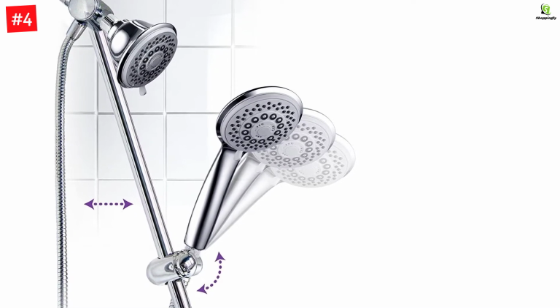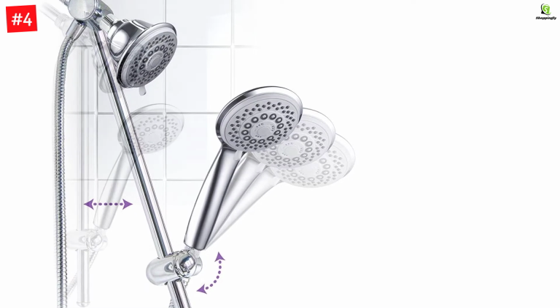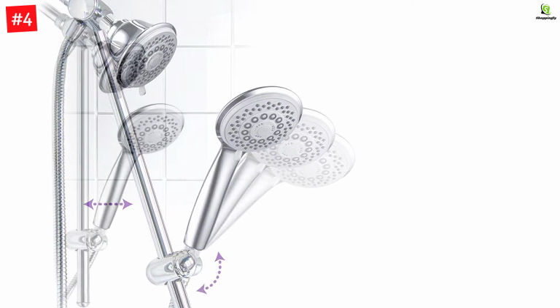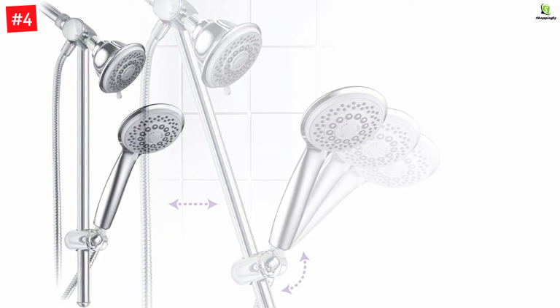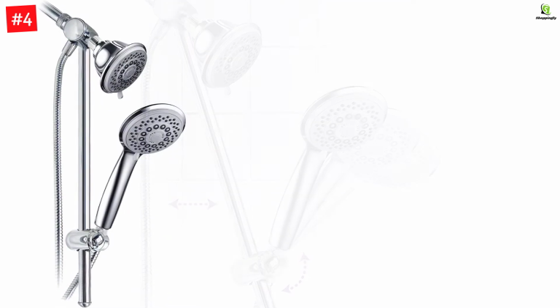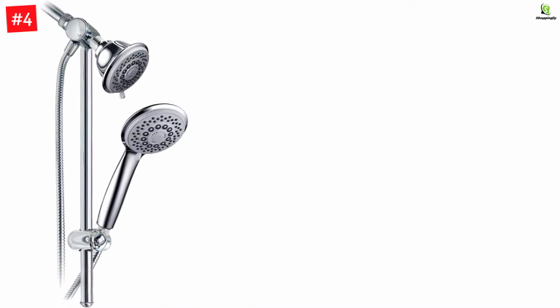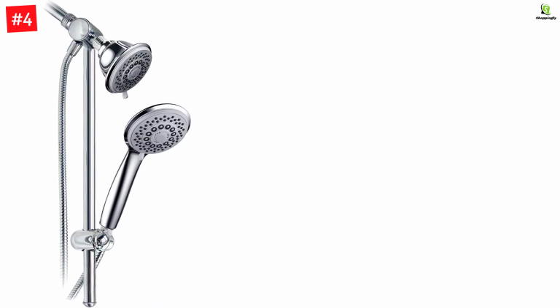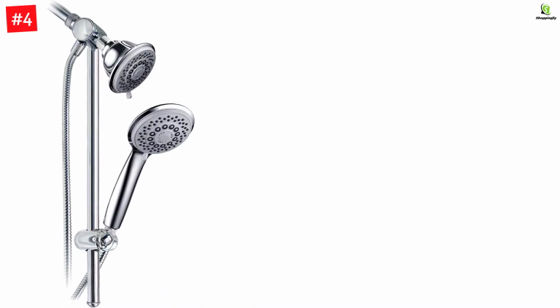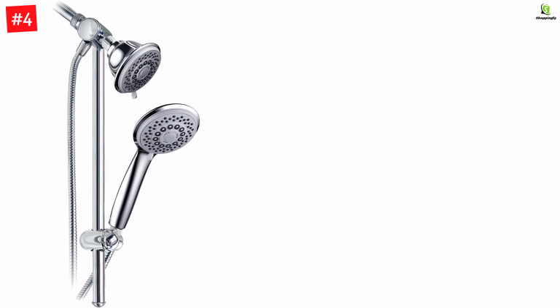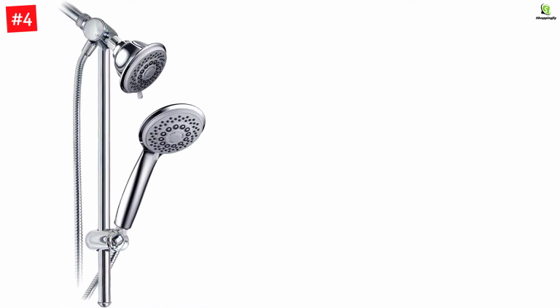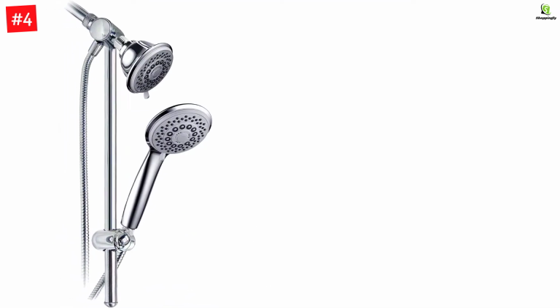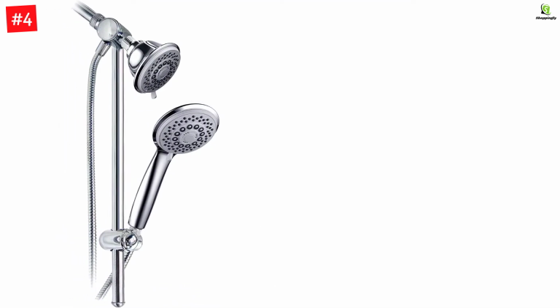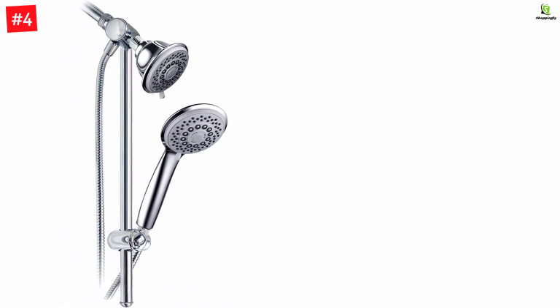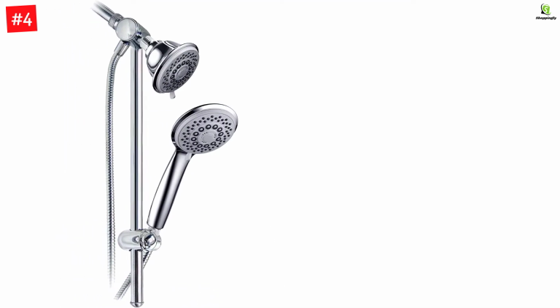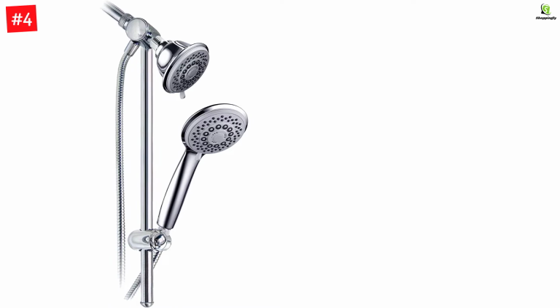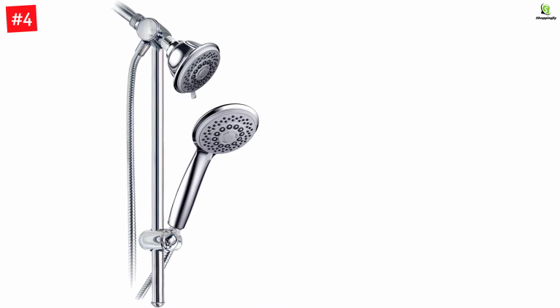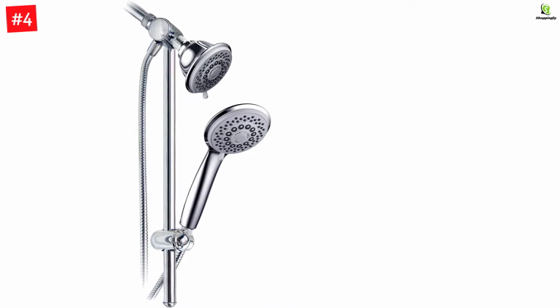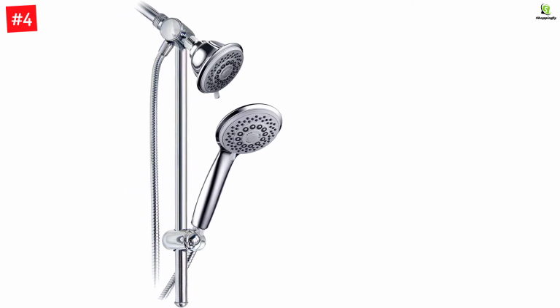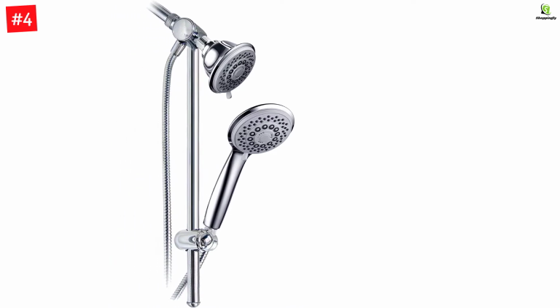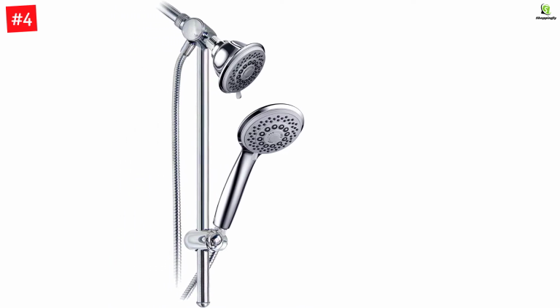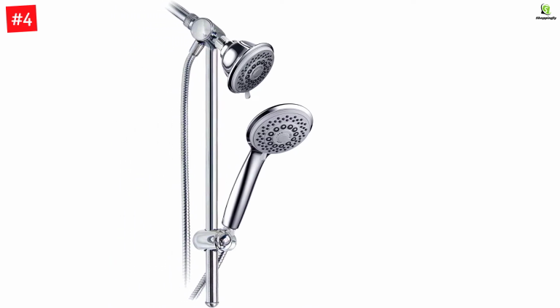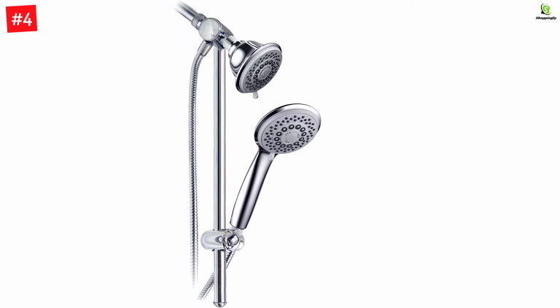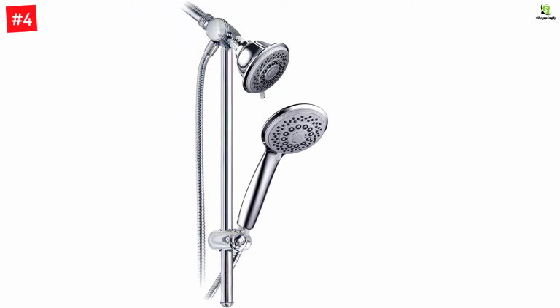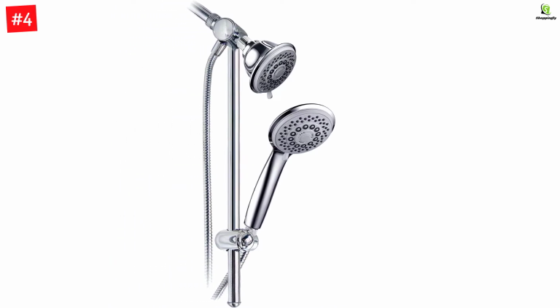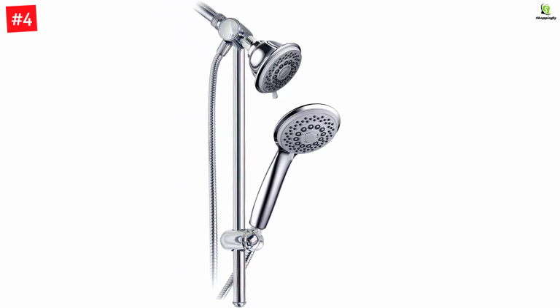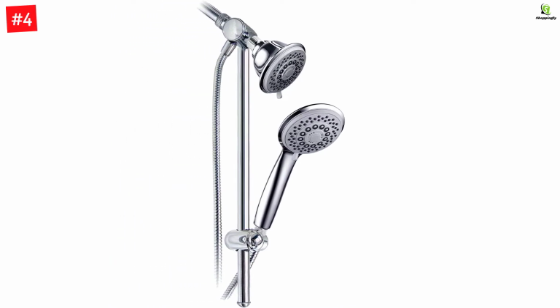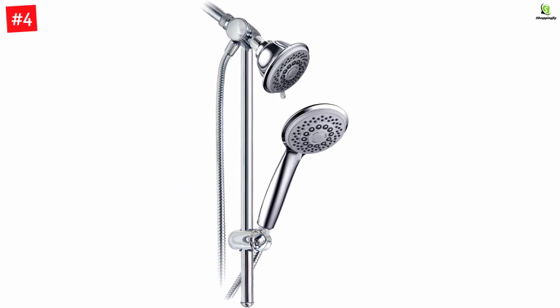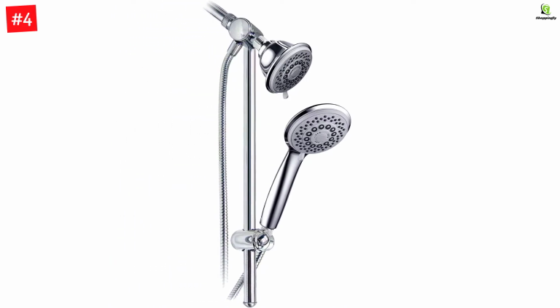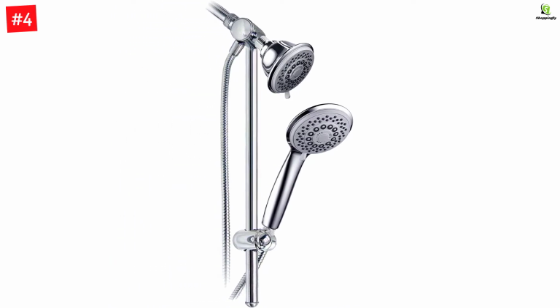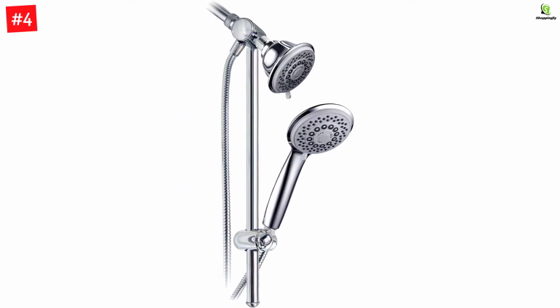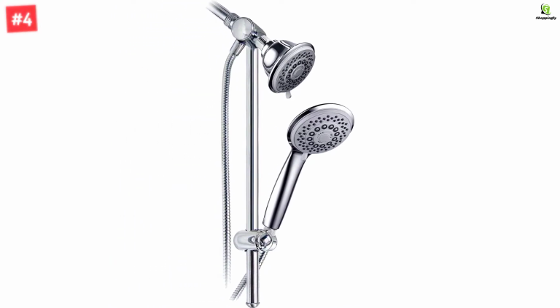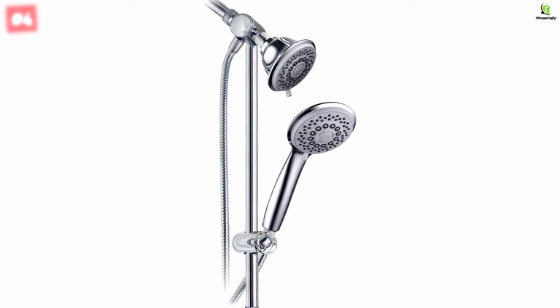Use two showerheads separately or together for a choice of 36 full and combined water flow patterns.